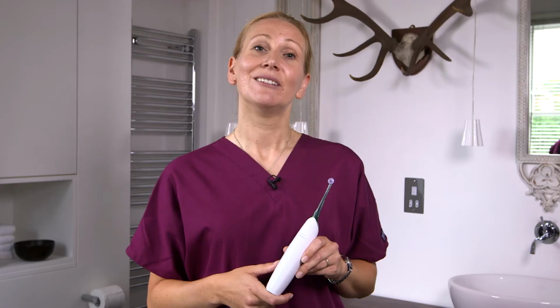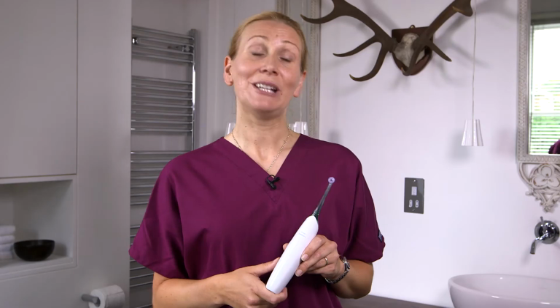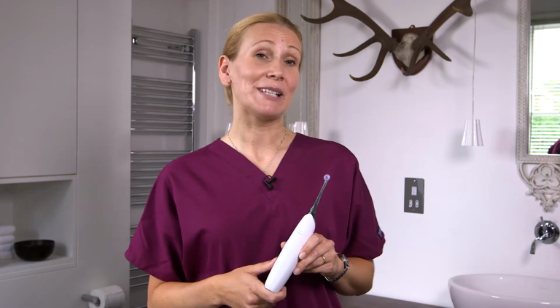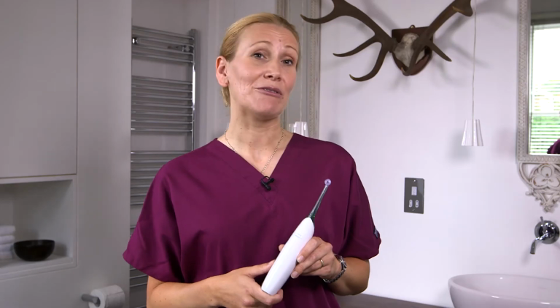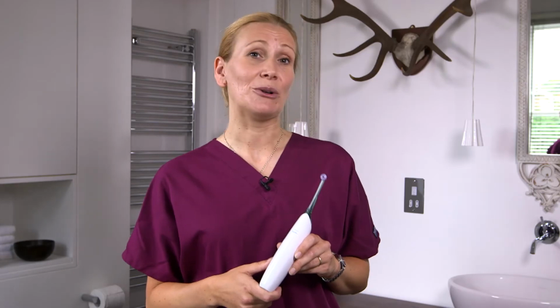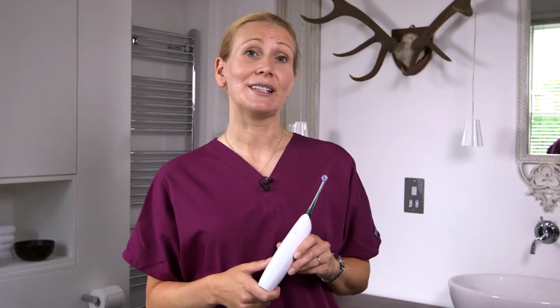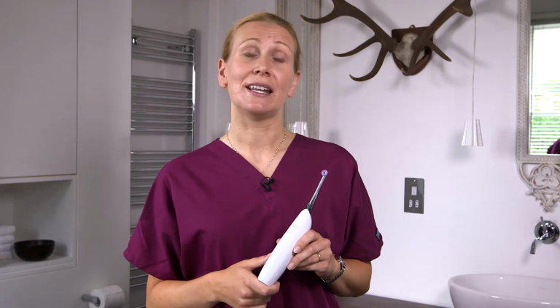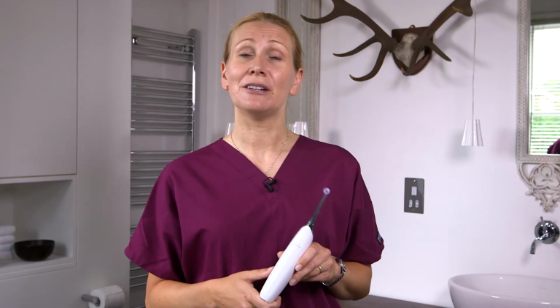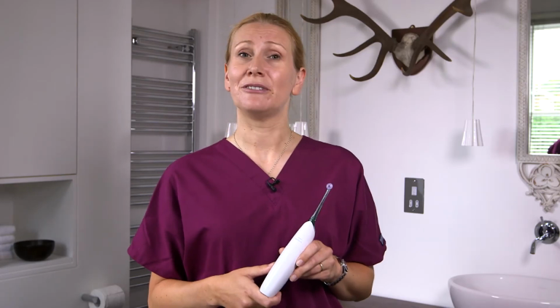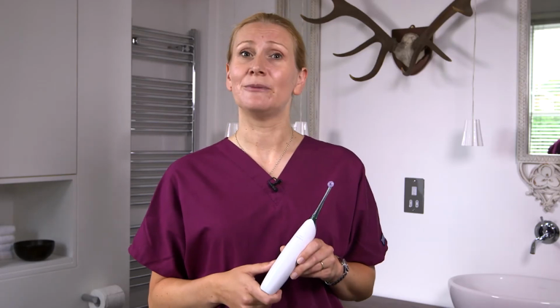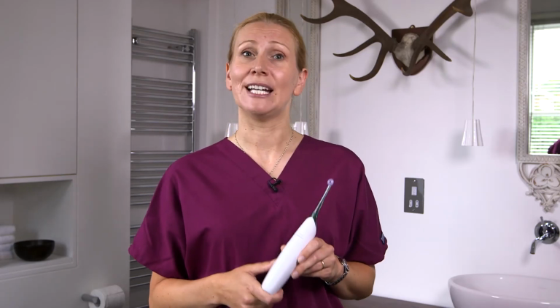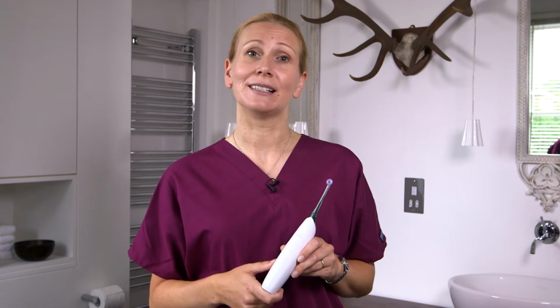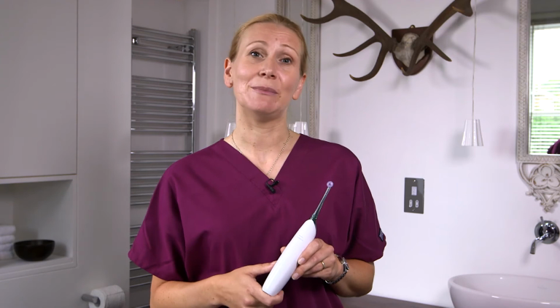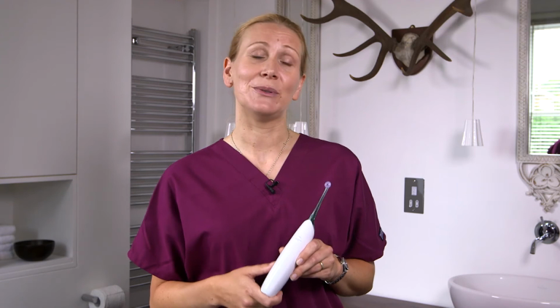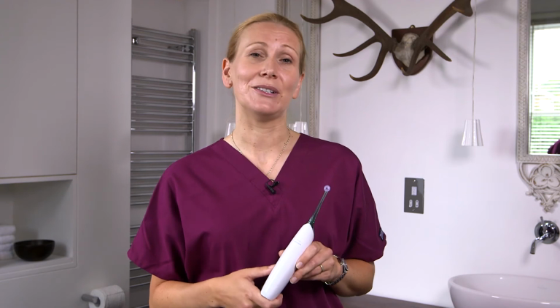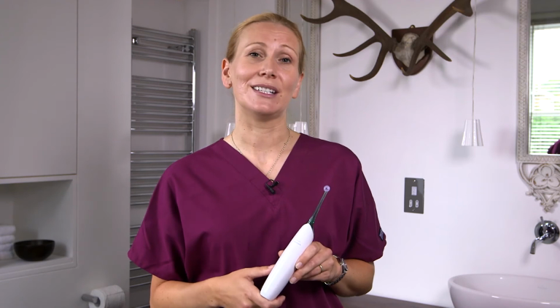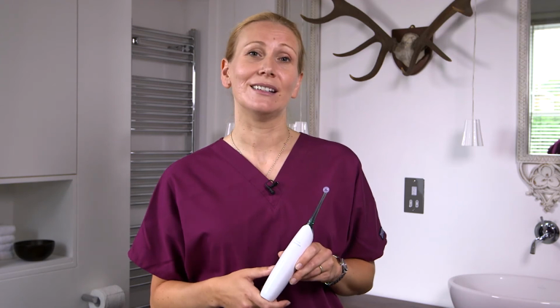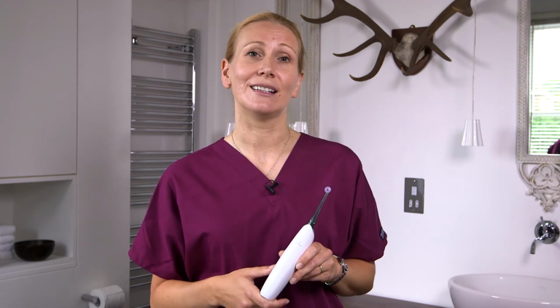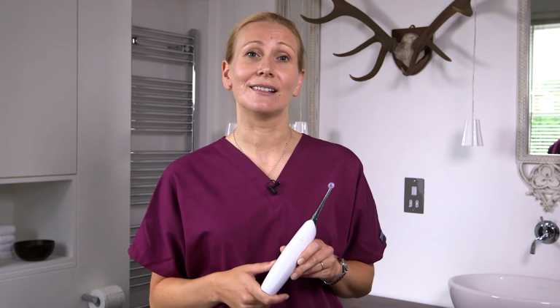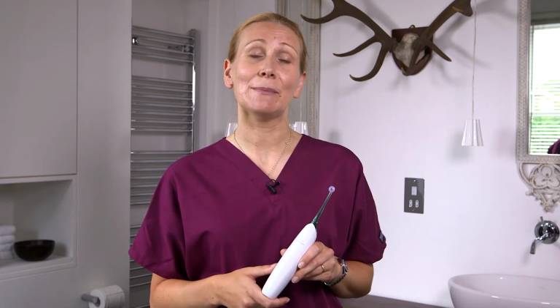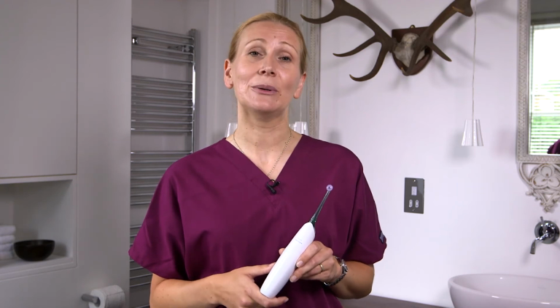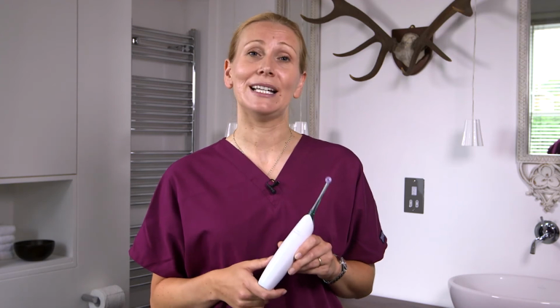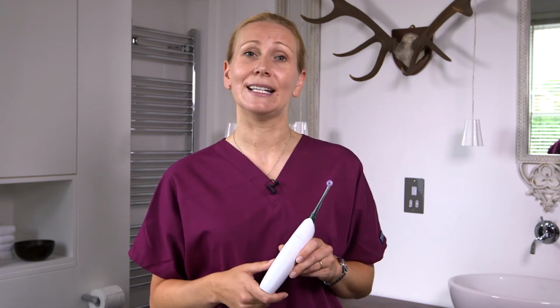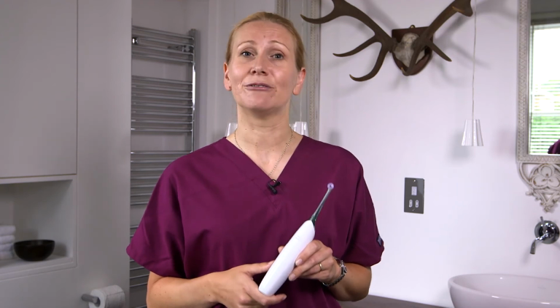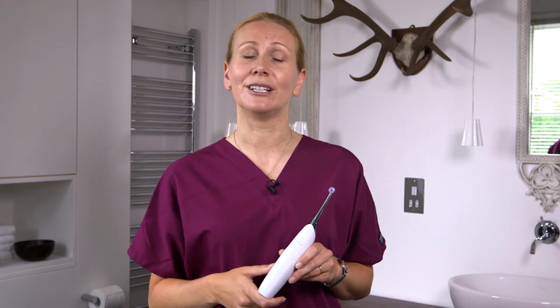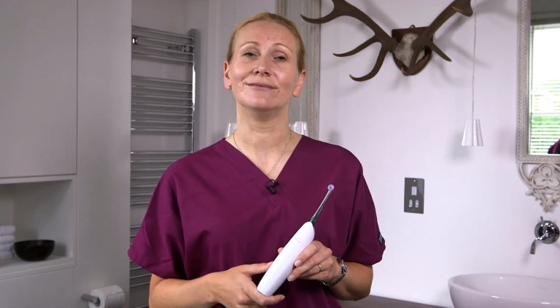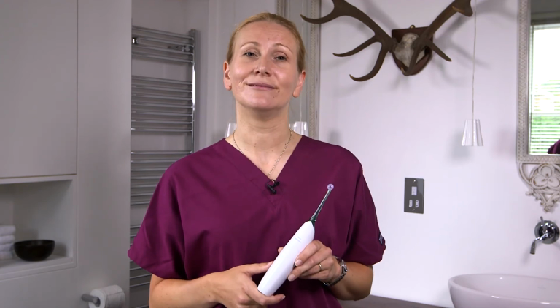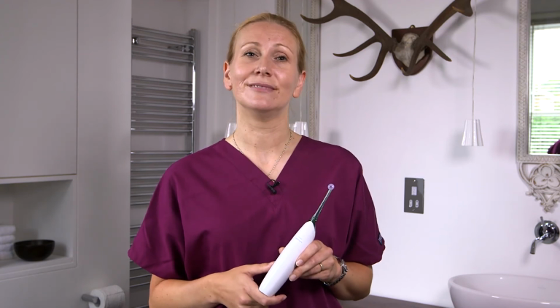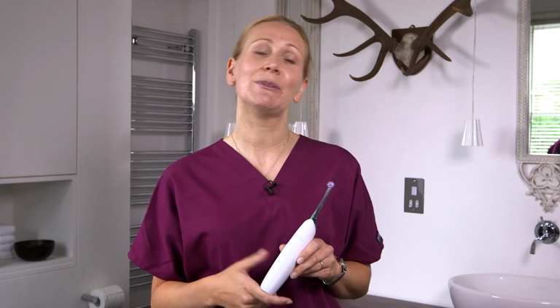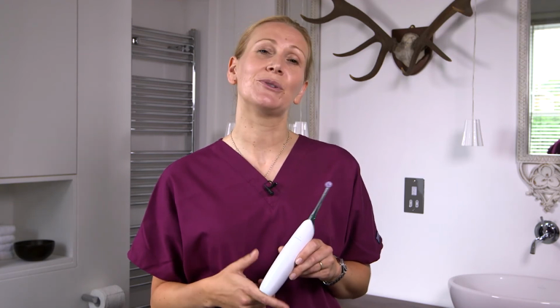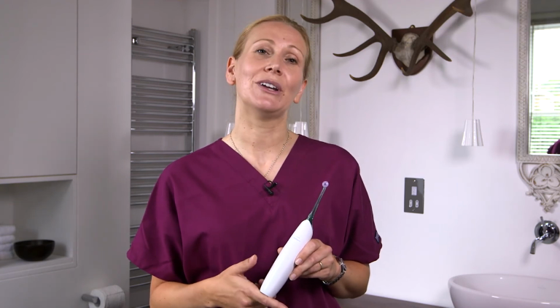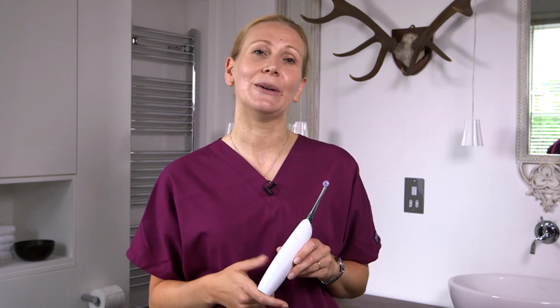Philips AirFloss is an innovative way to clean between your teeth. It's simple, easy and fun. Let me show you how.